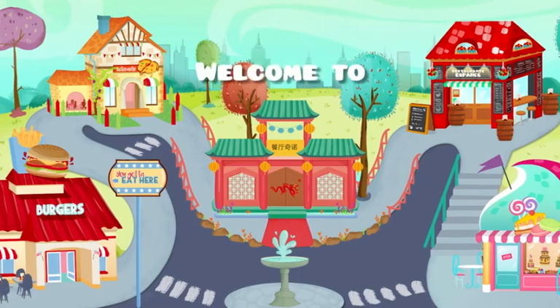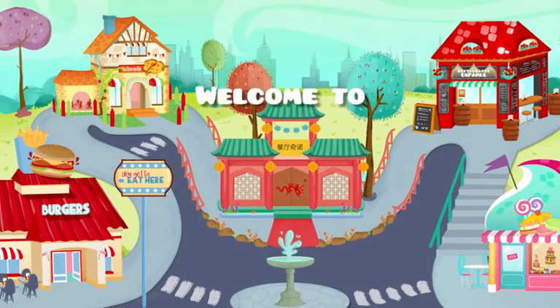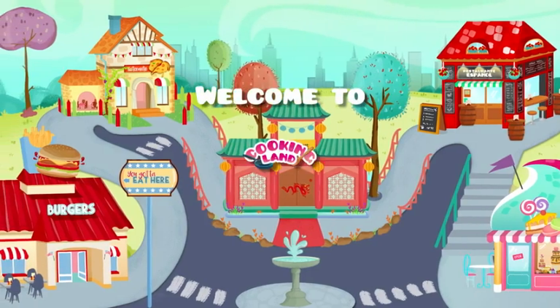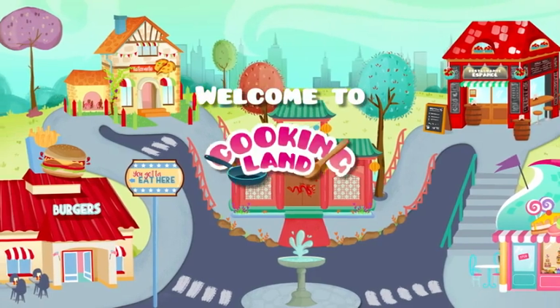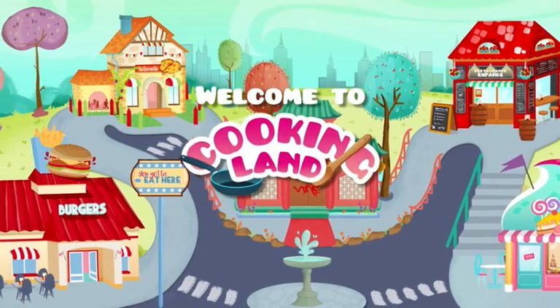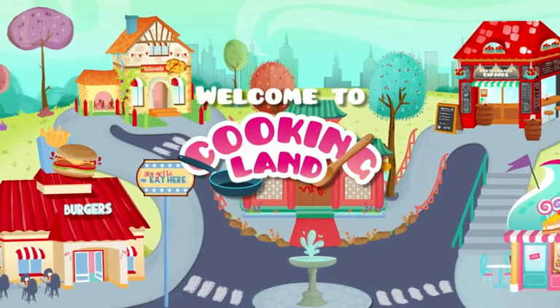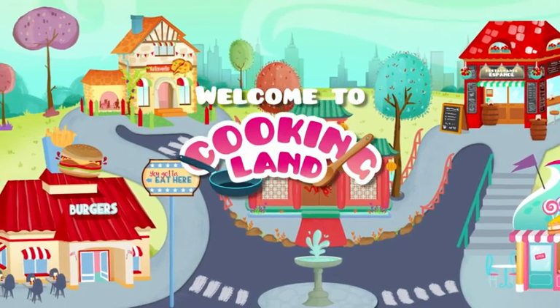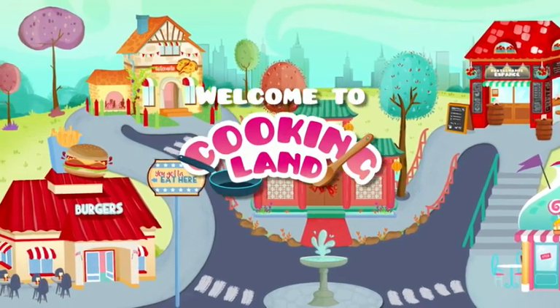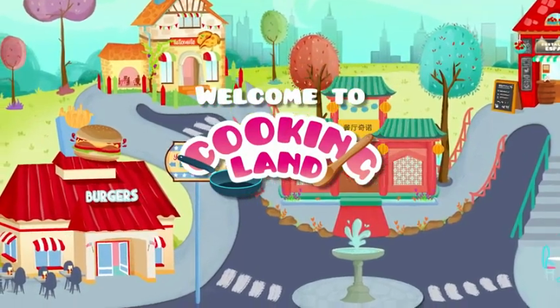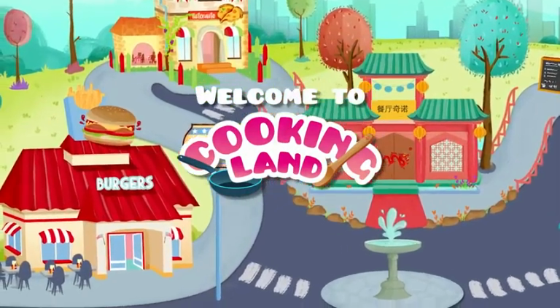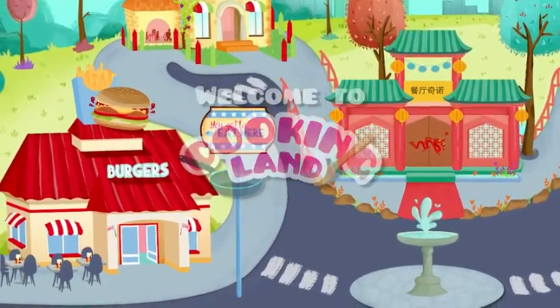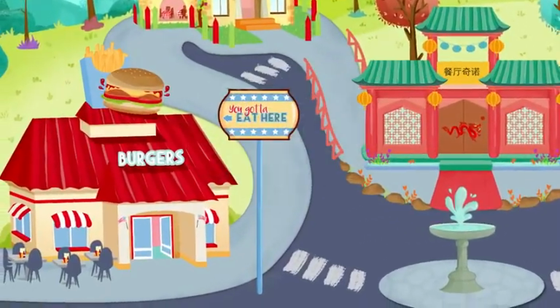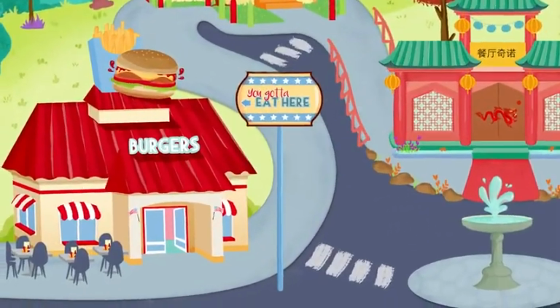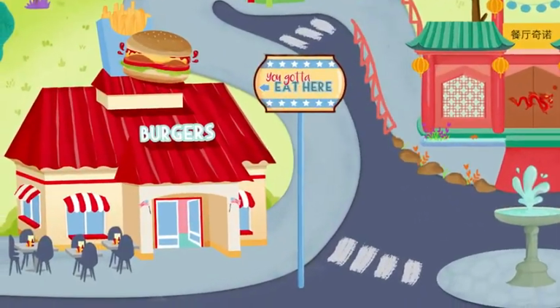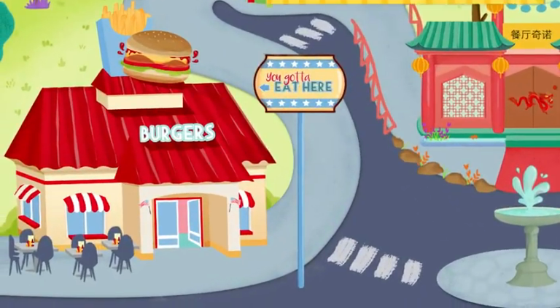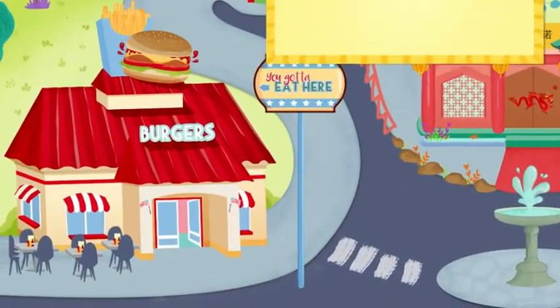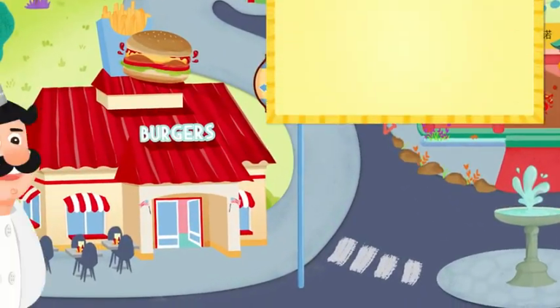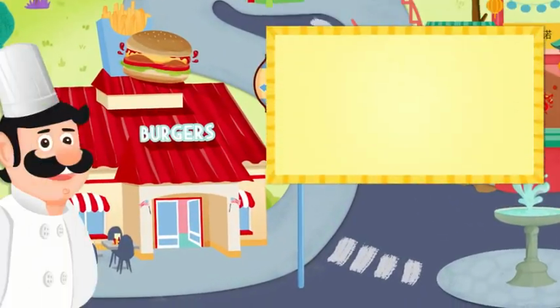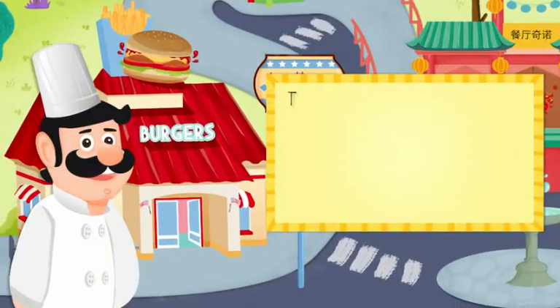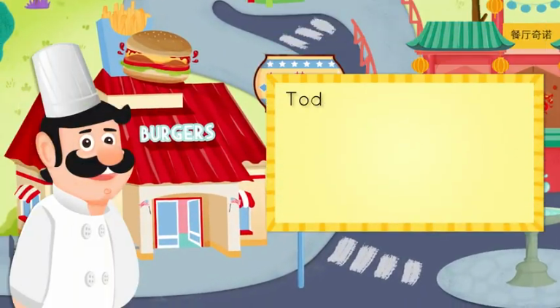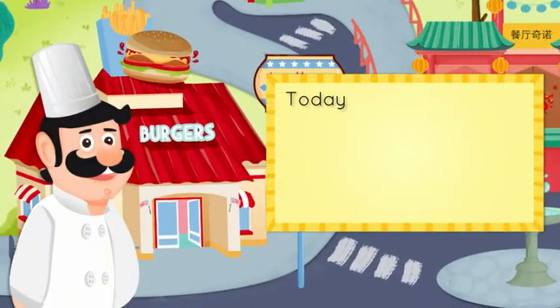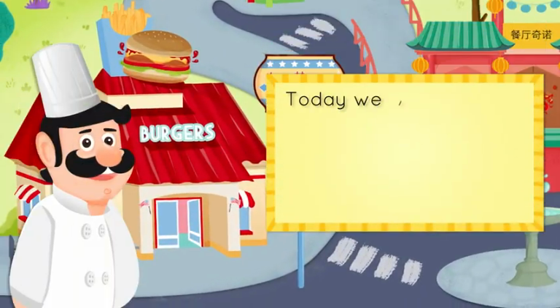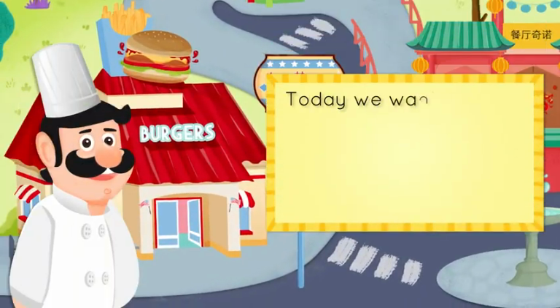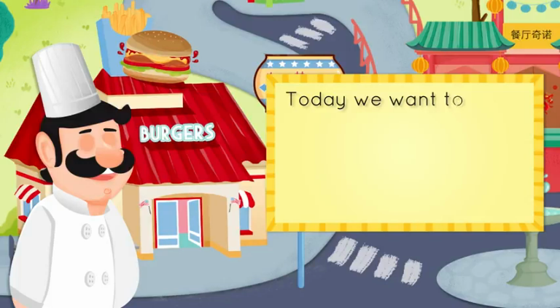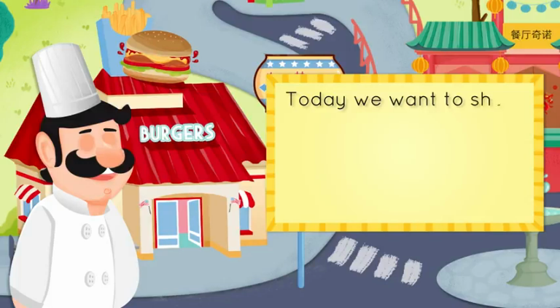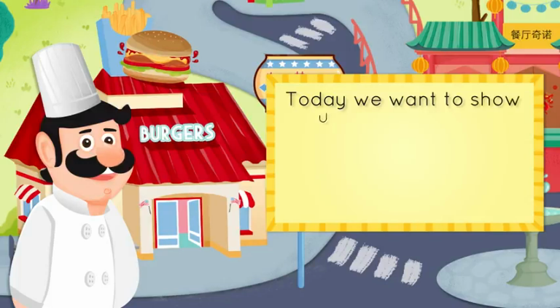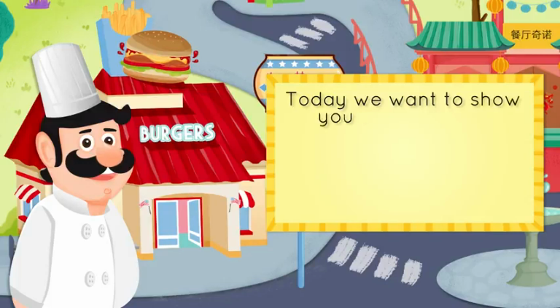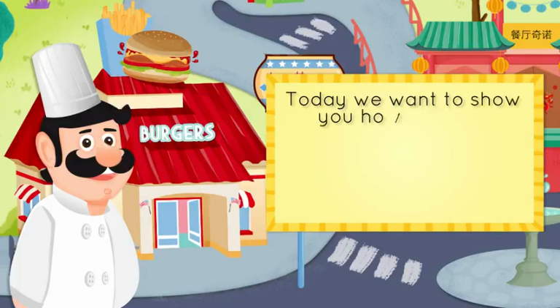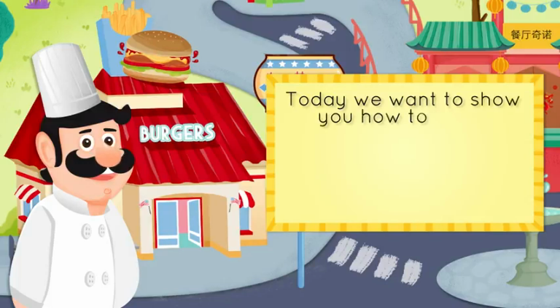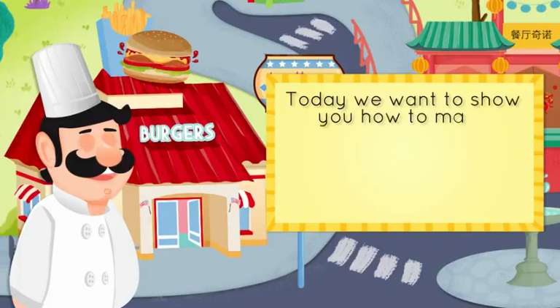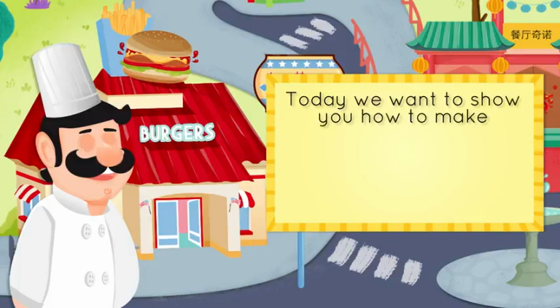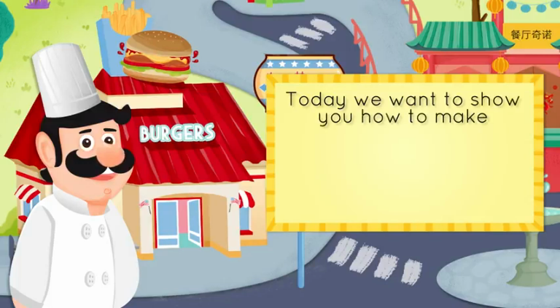Welcome to Cooking Land! Today we want to show you how to make a hamburger.